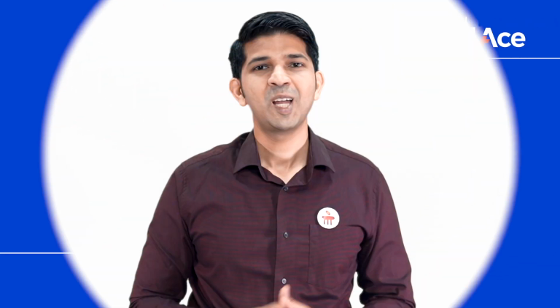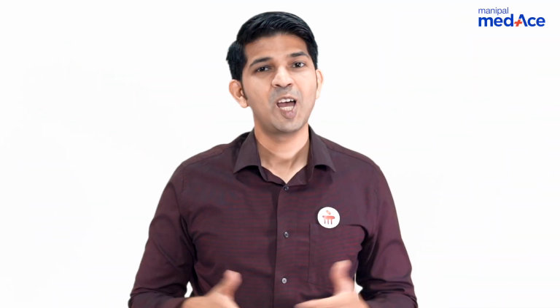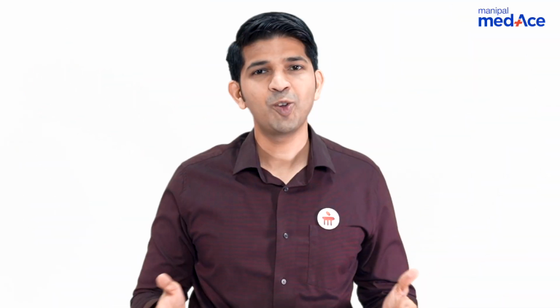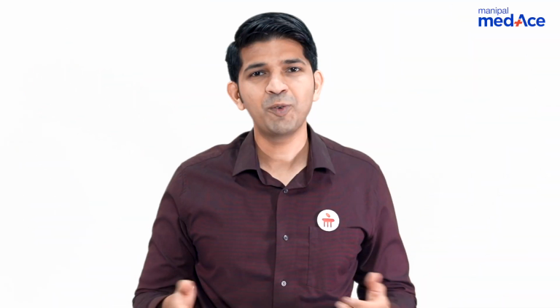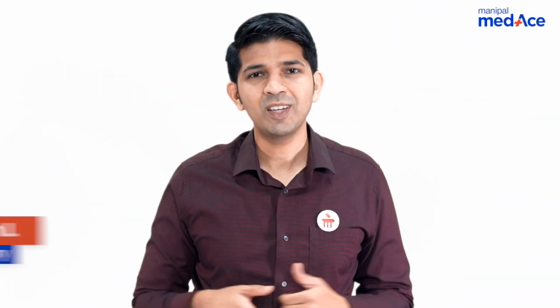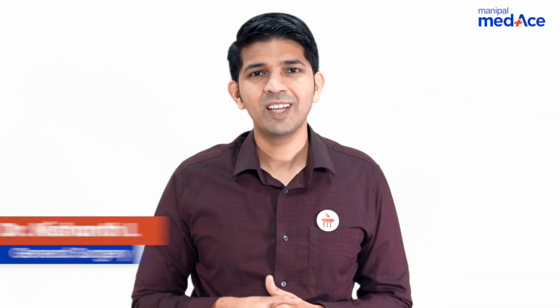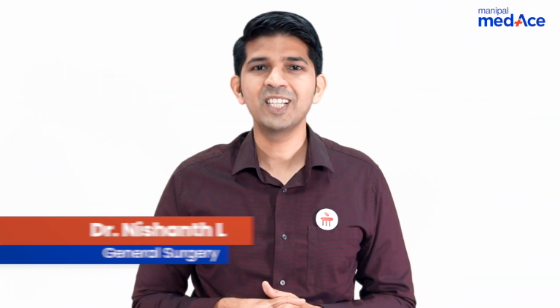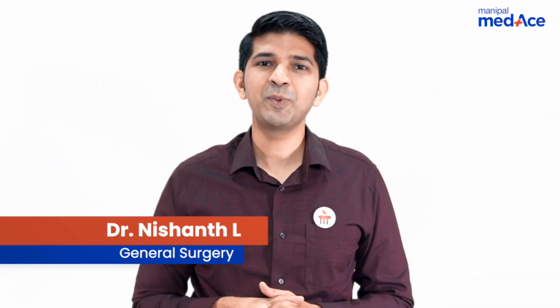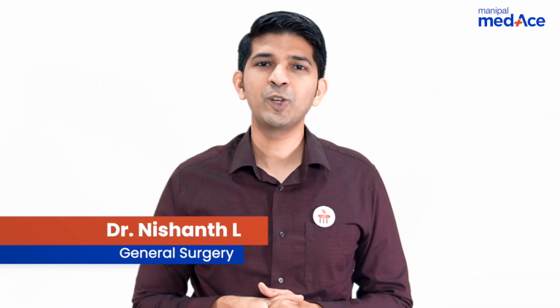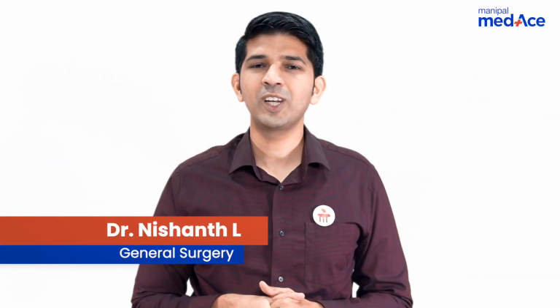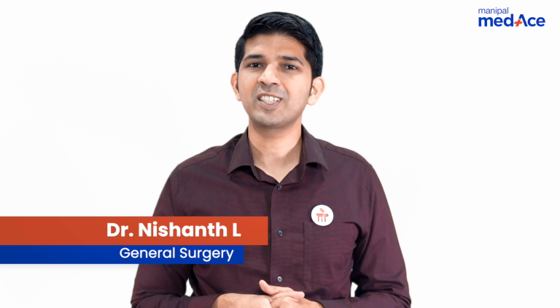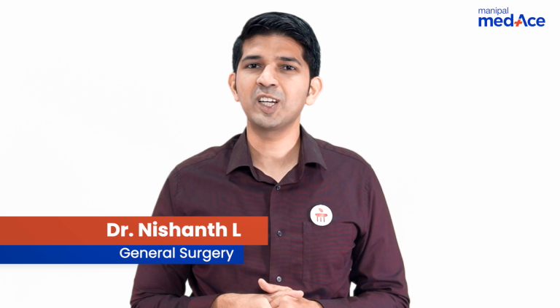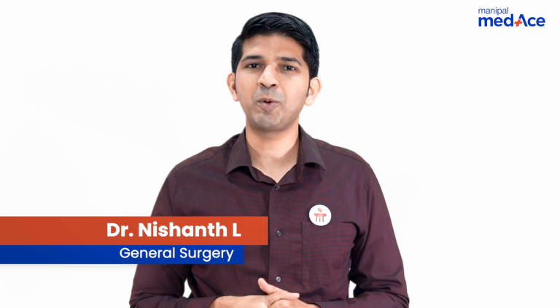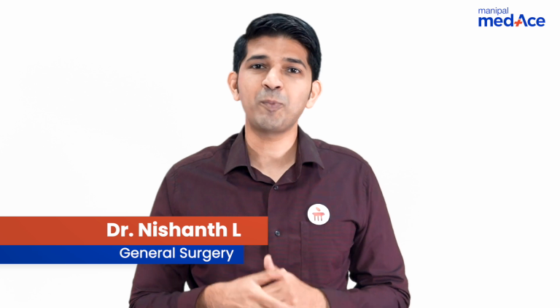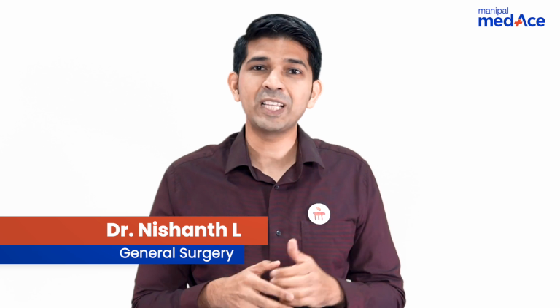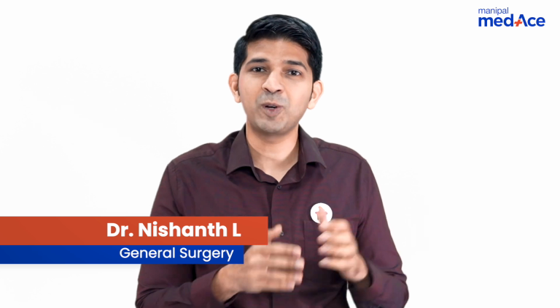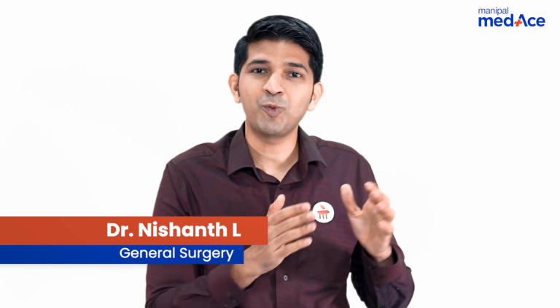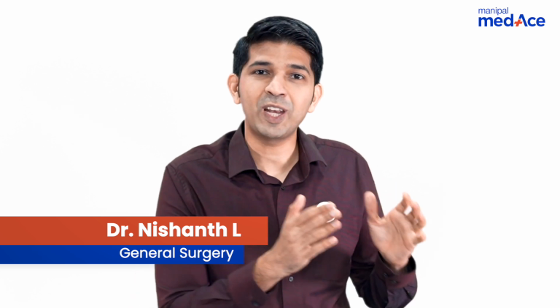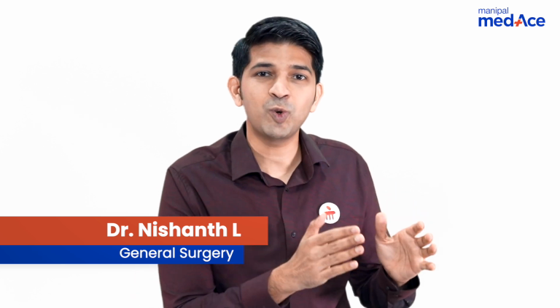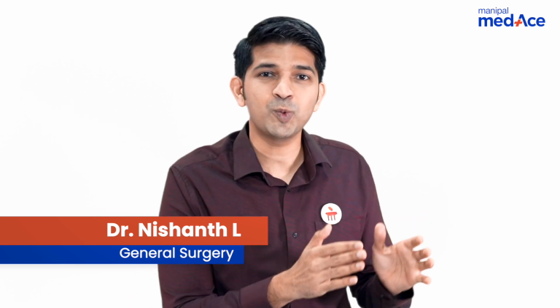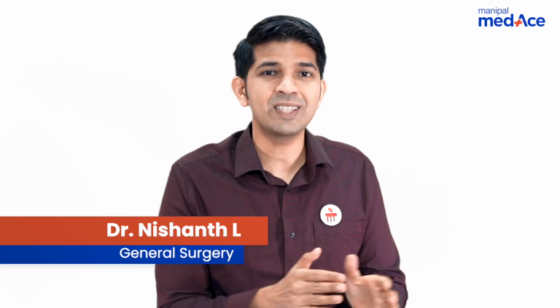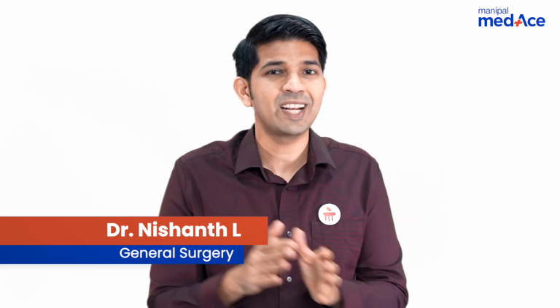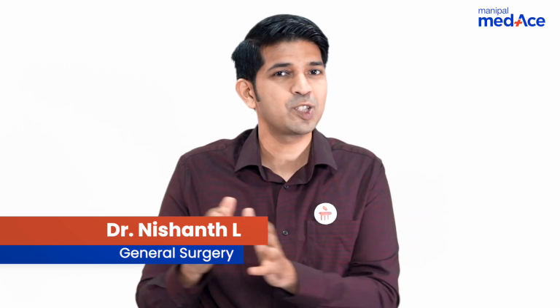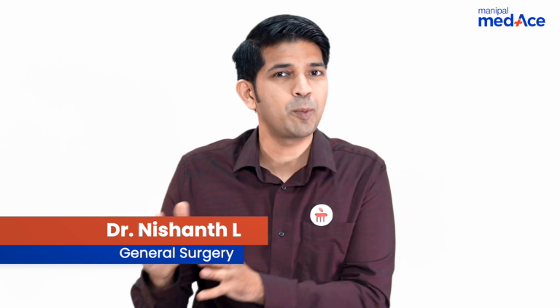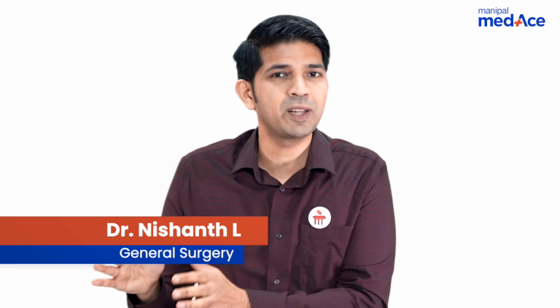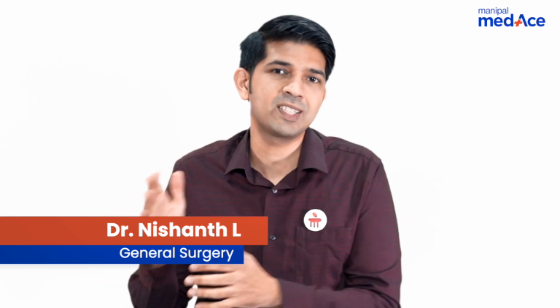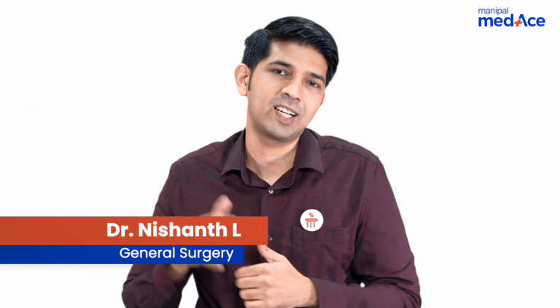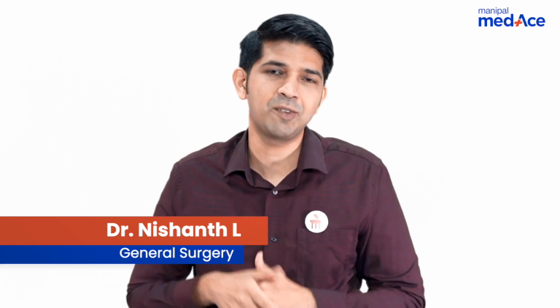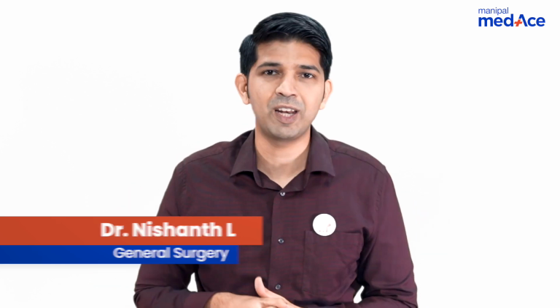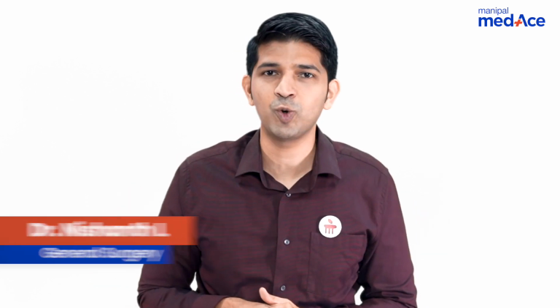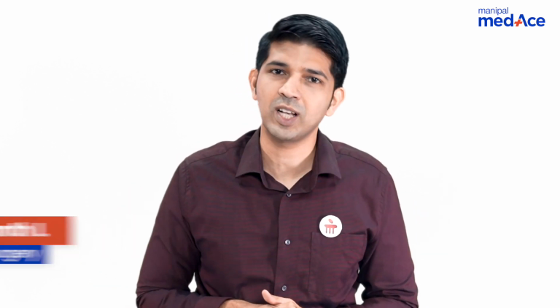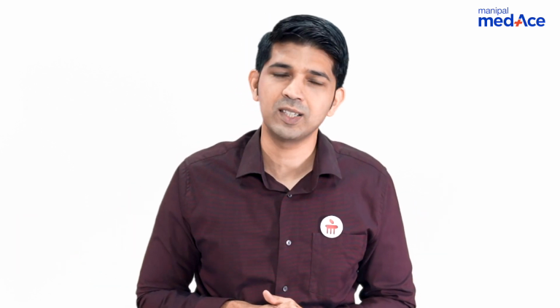Hello everyone. In this video, let's learn about management of varicose veins and its complications, that is a varicose ulcer.